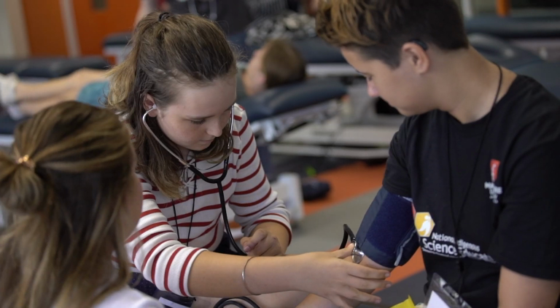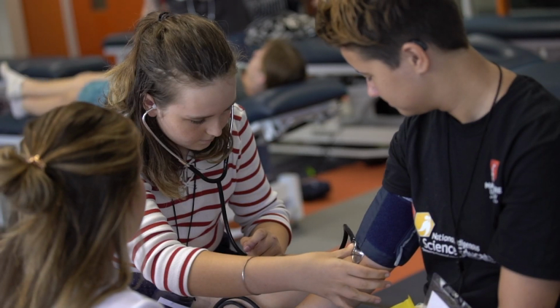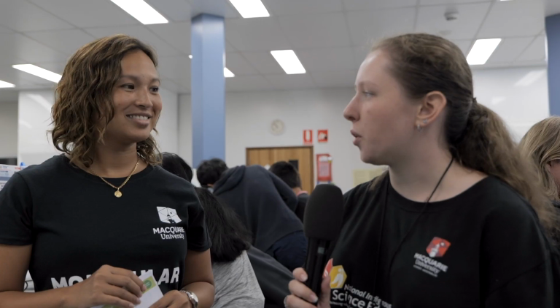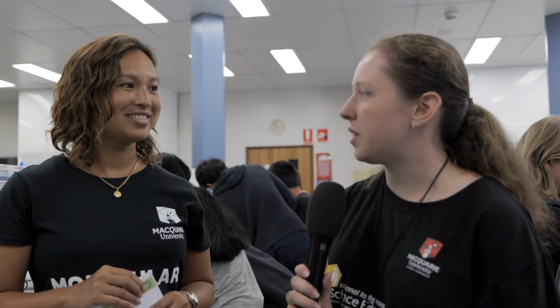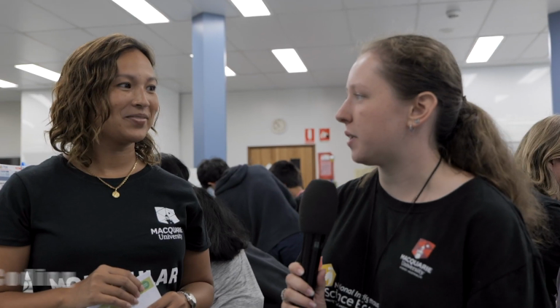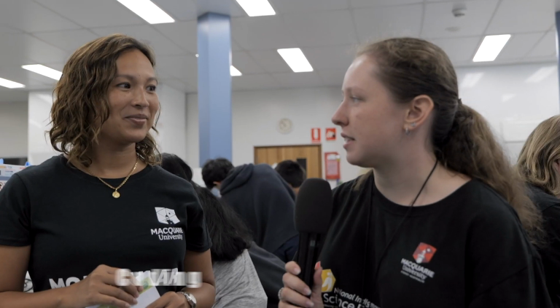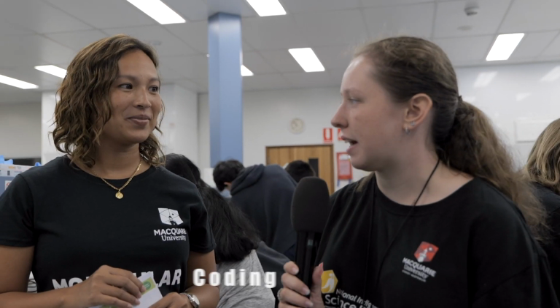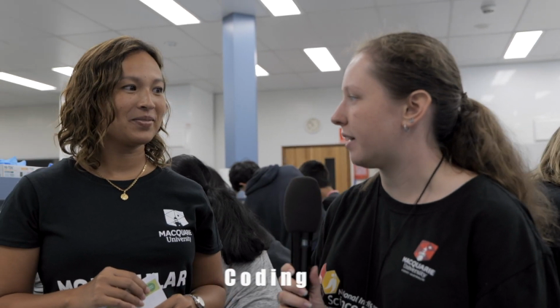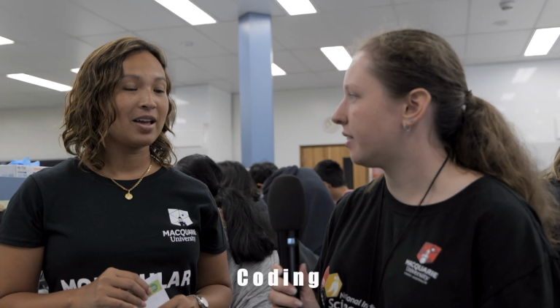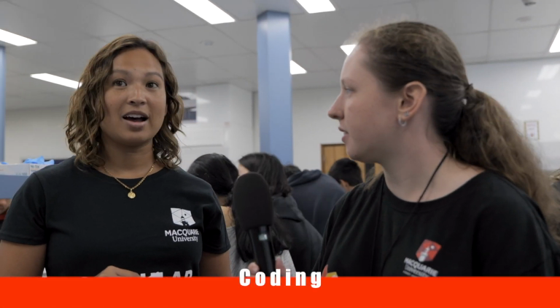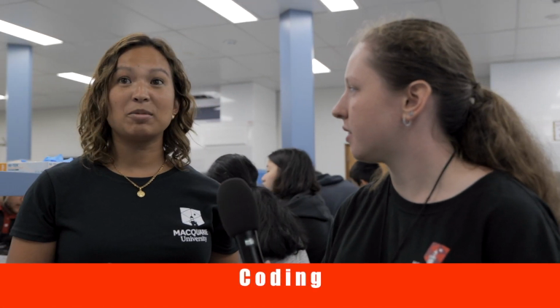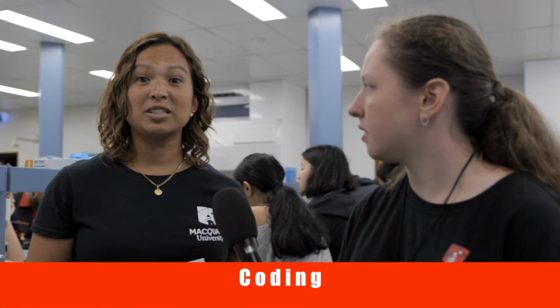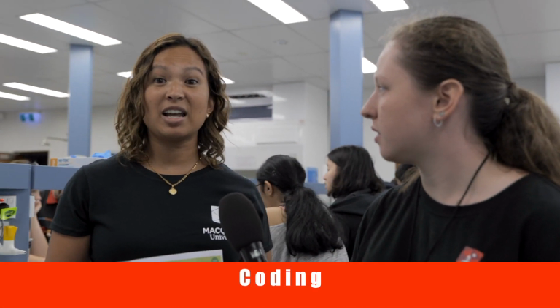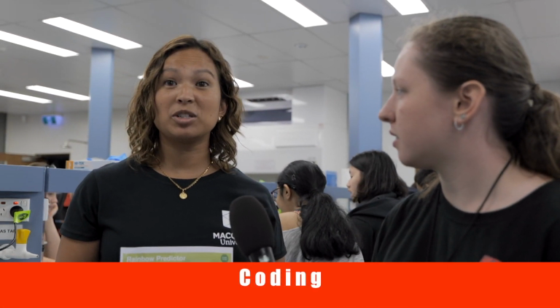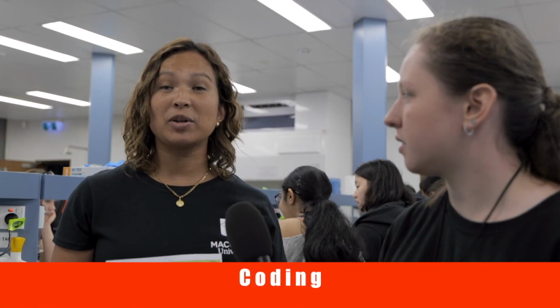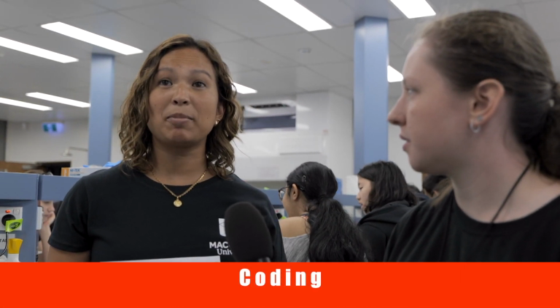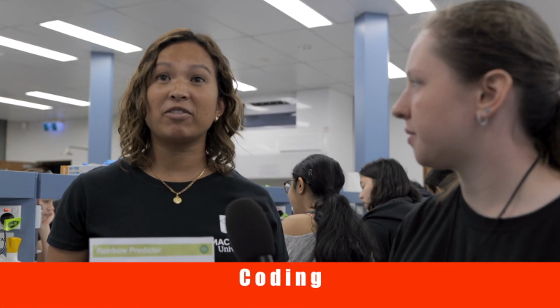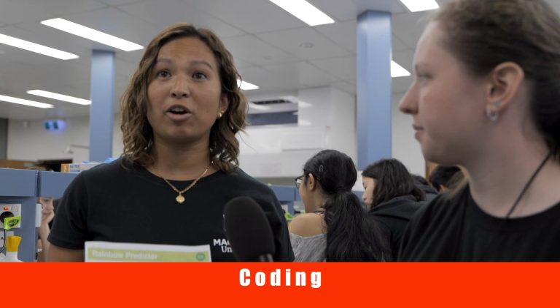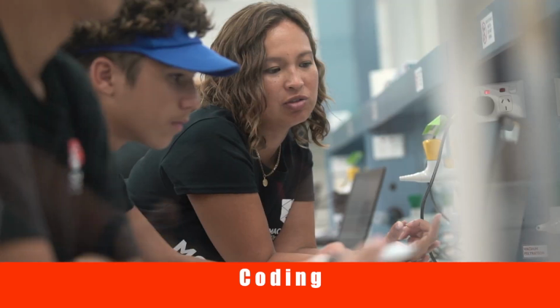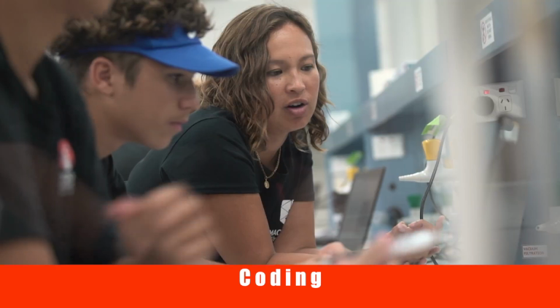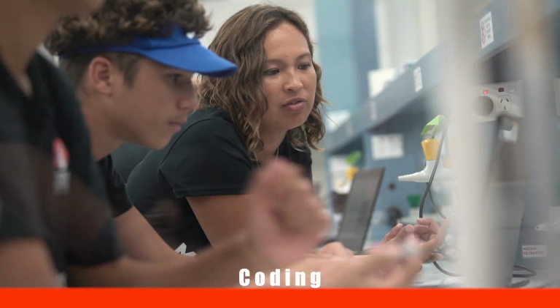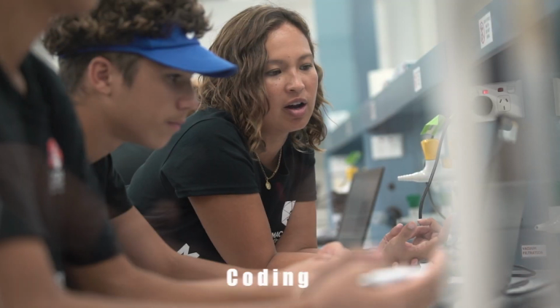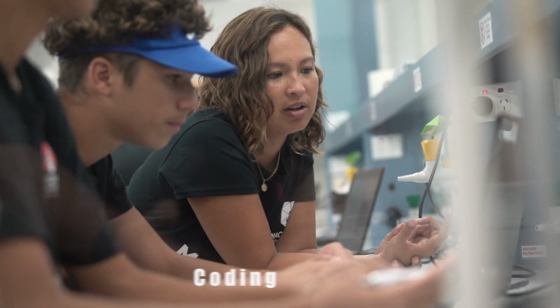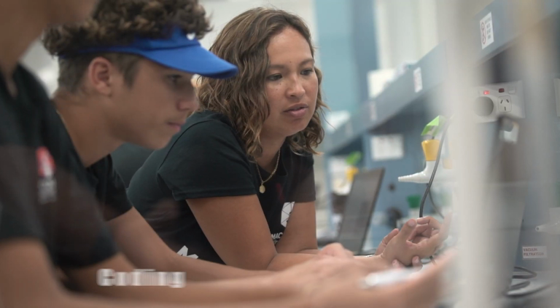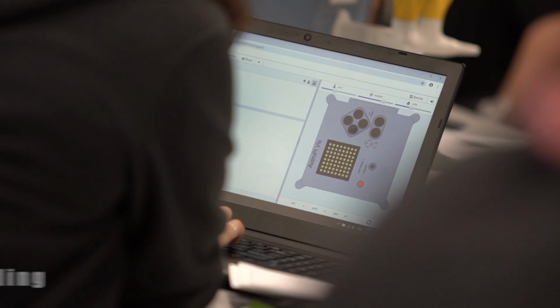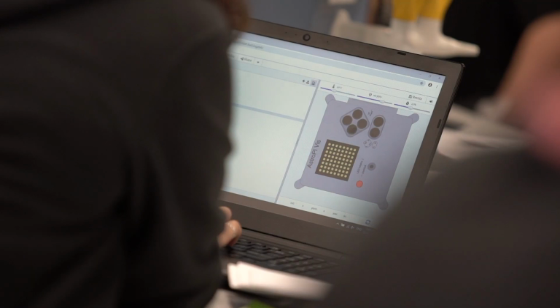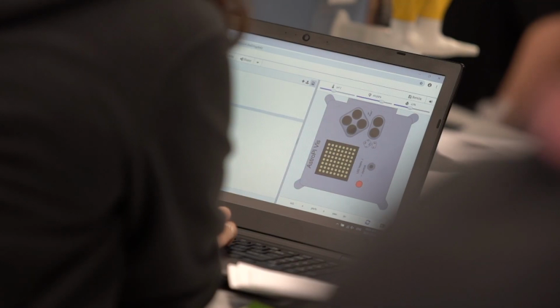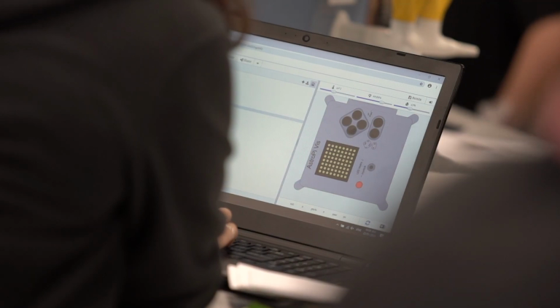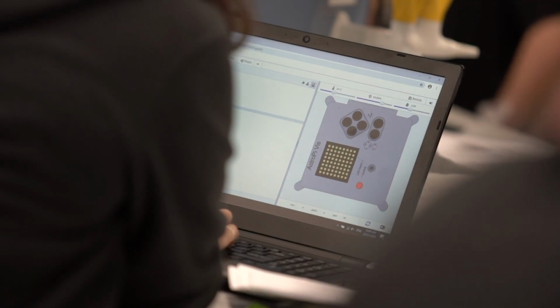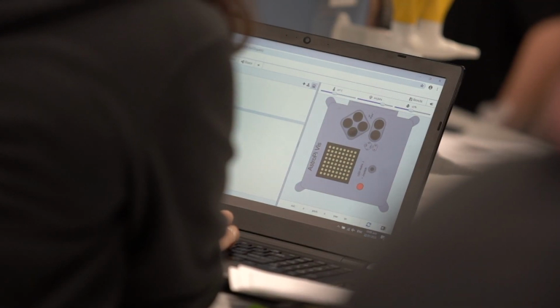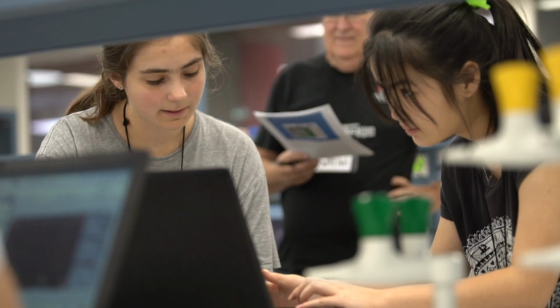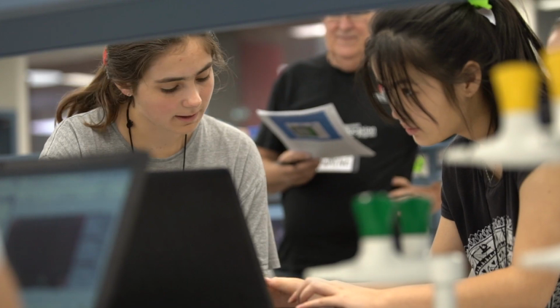What are we doing today? Today we're doing a bit of coding in here. We're using a Raspberry Pi emulator.